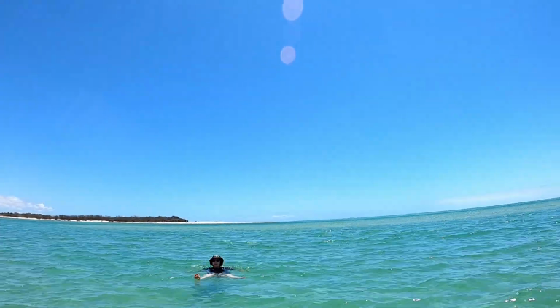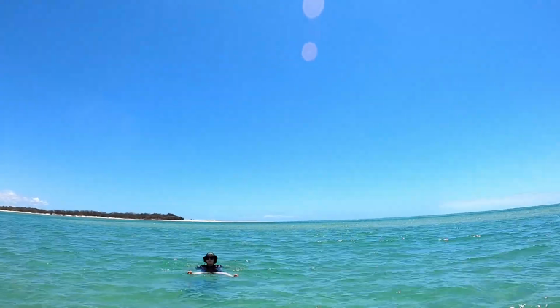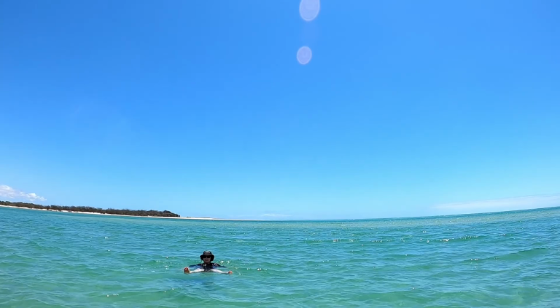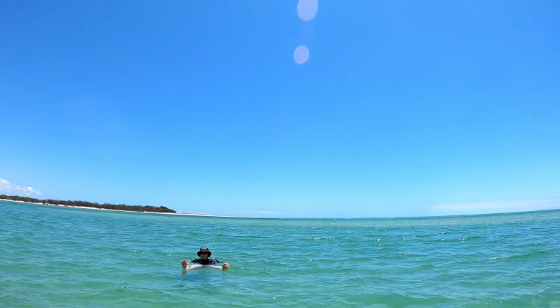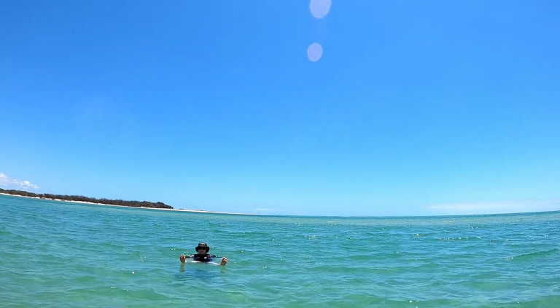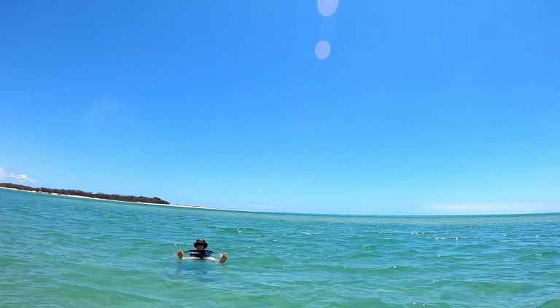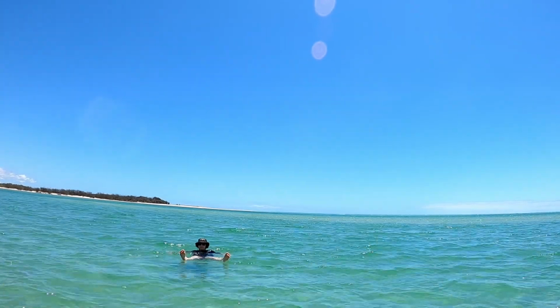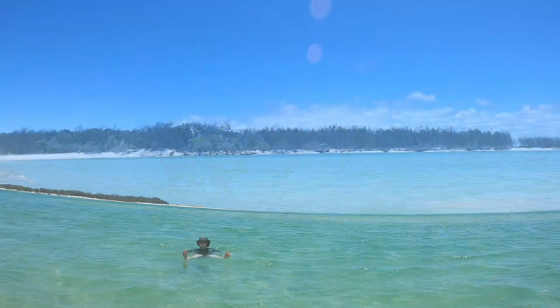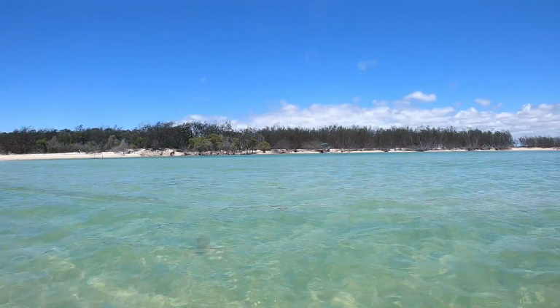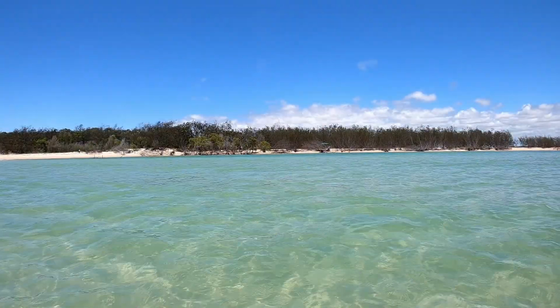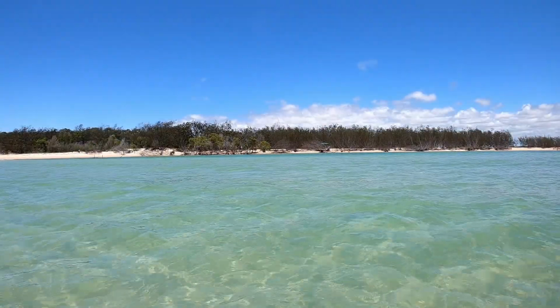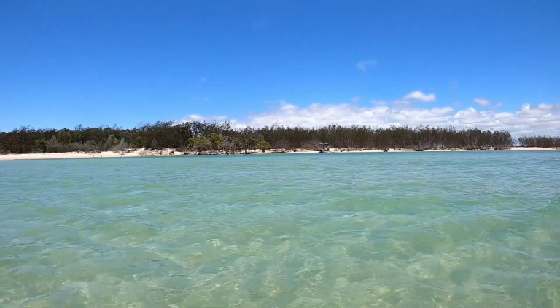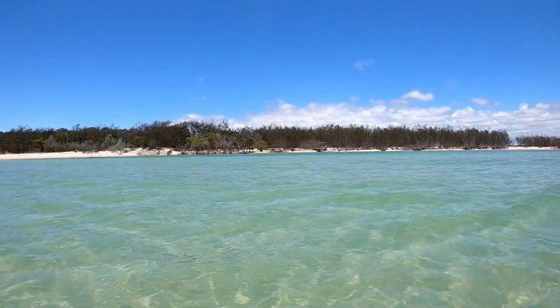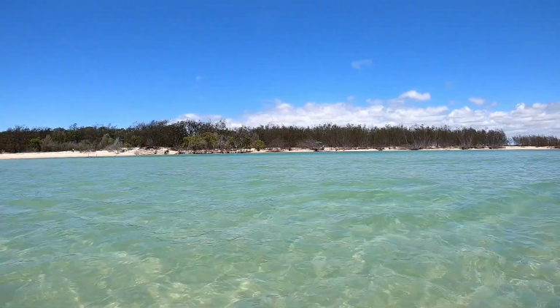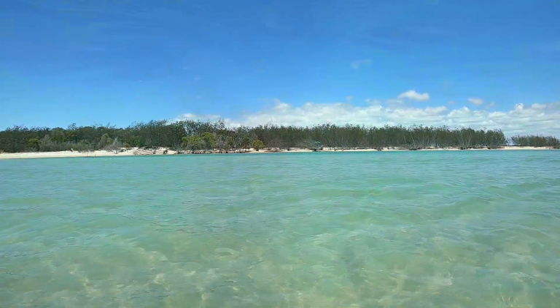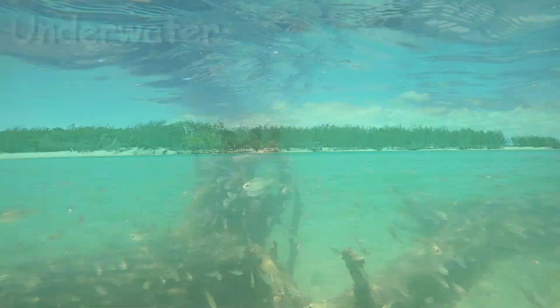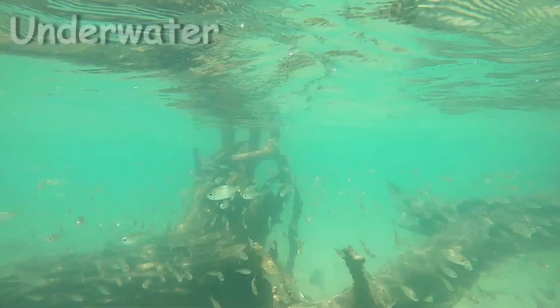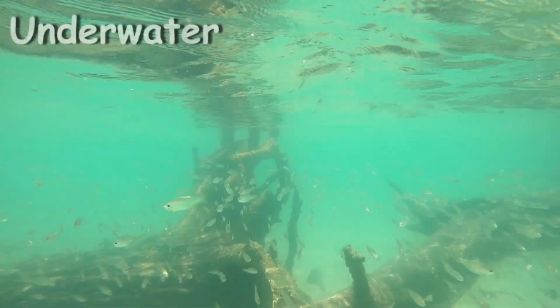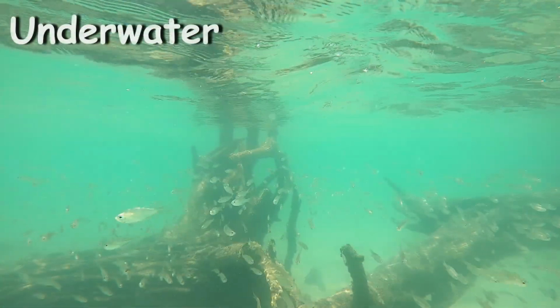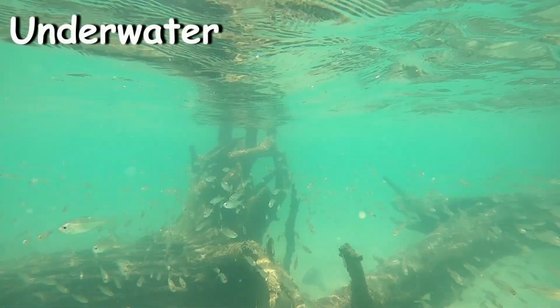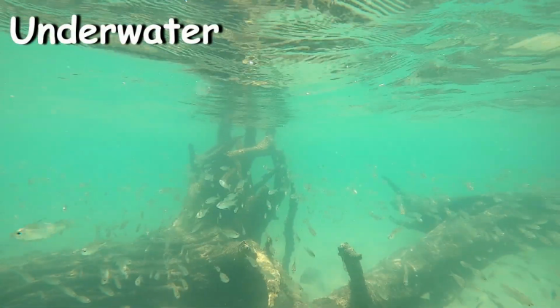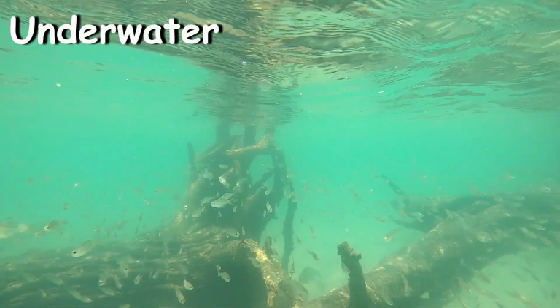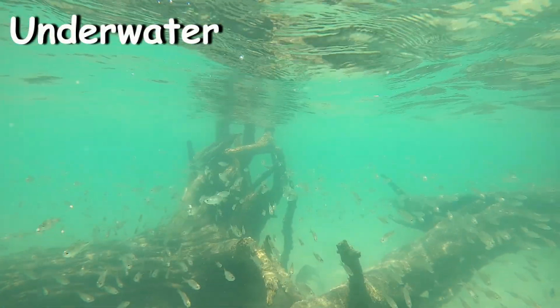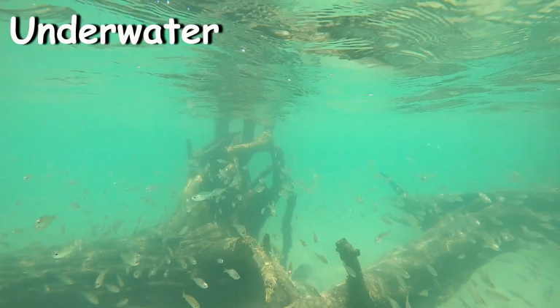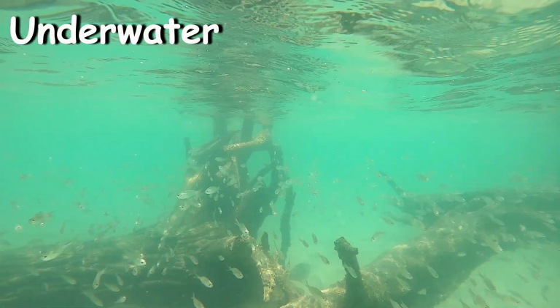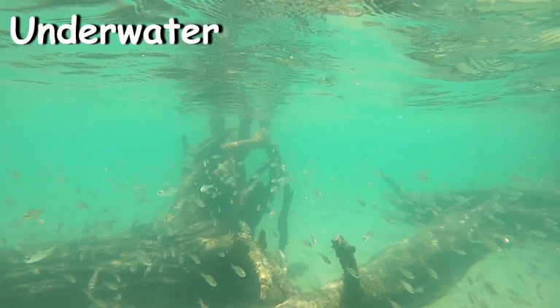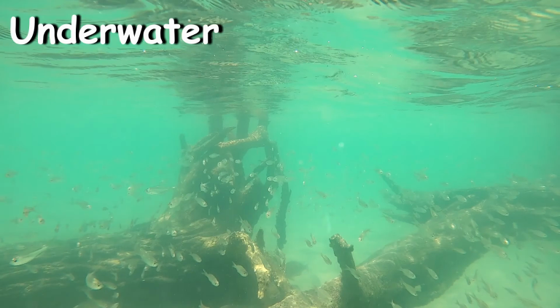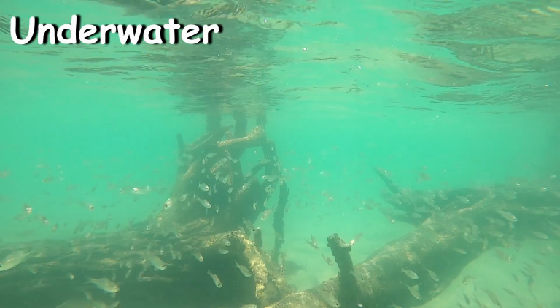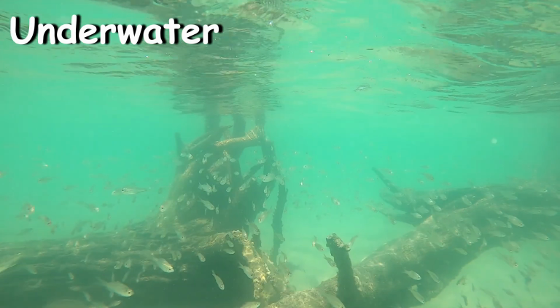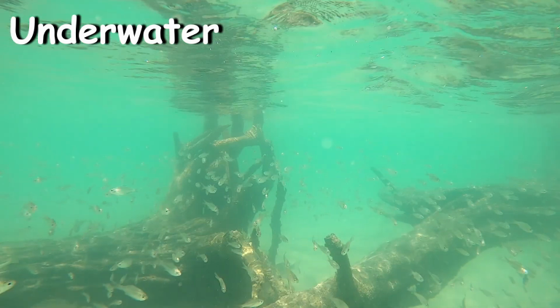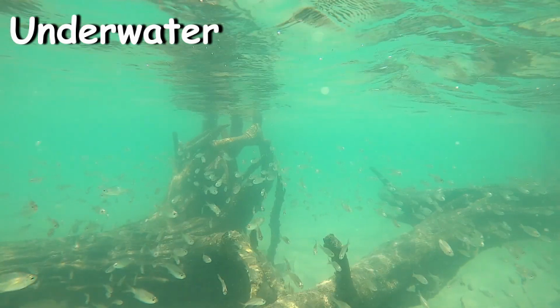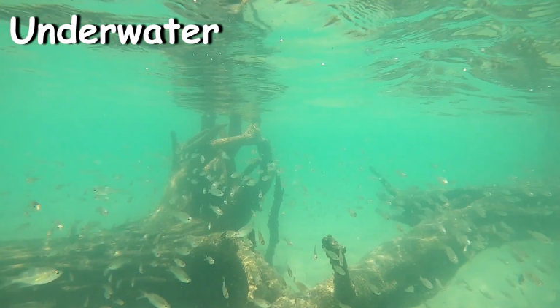Check out the swimming and see what's underneath the surface. Enjoy the clear waters and the small fish surrounding the fallen trees.